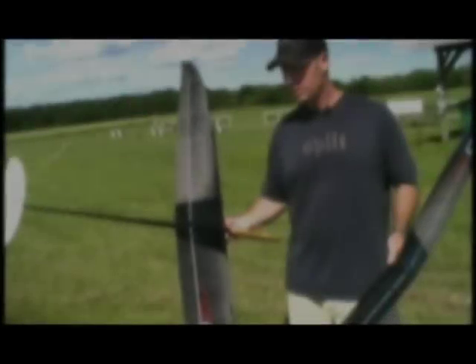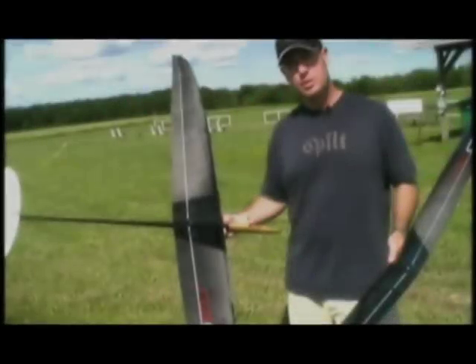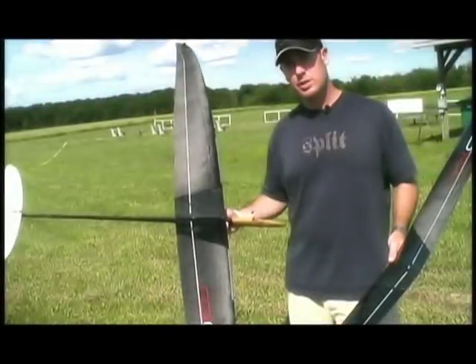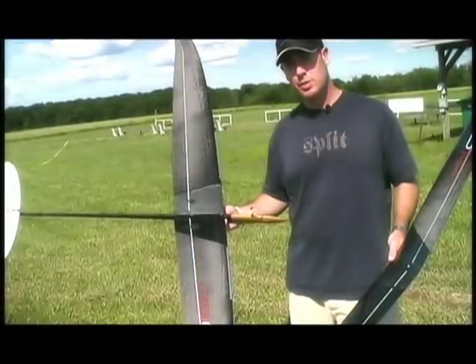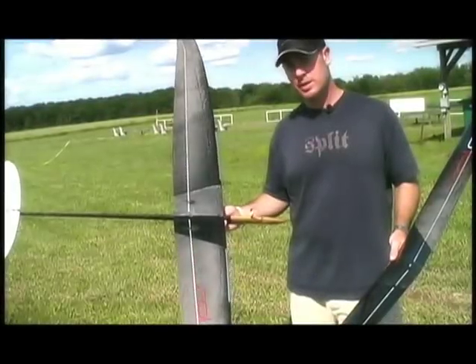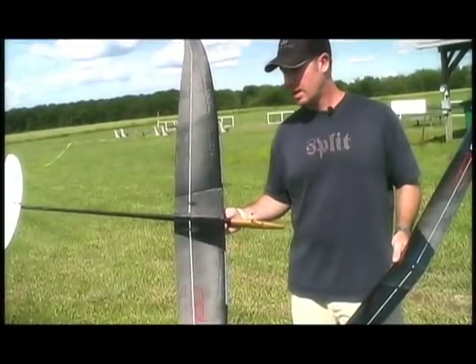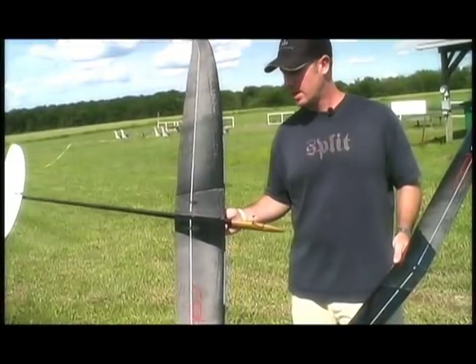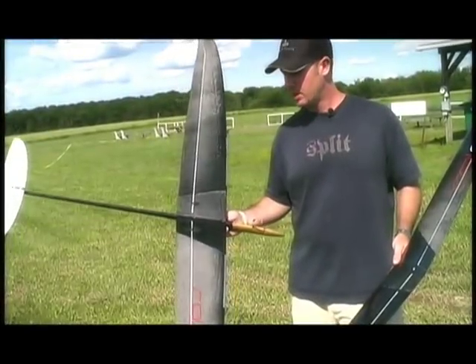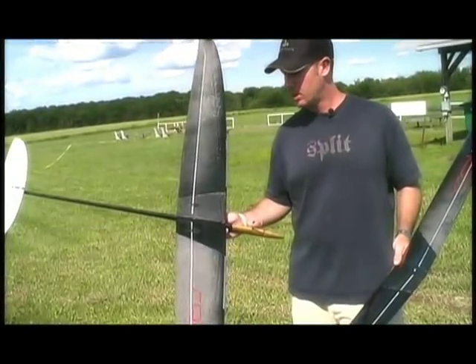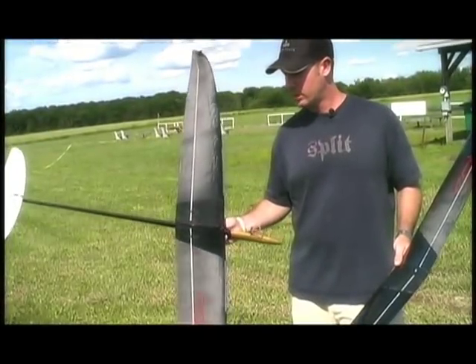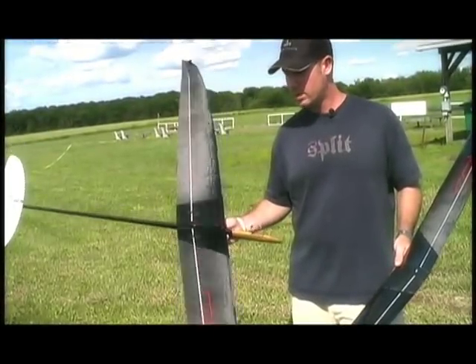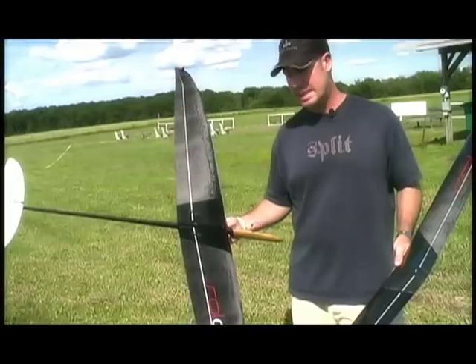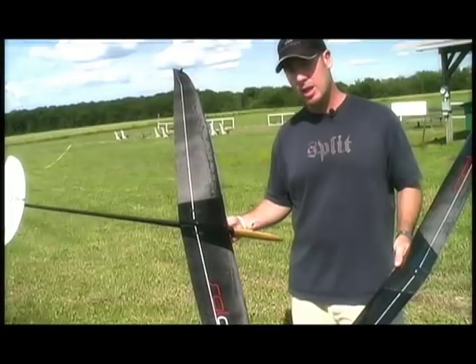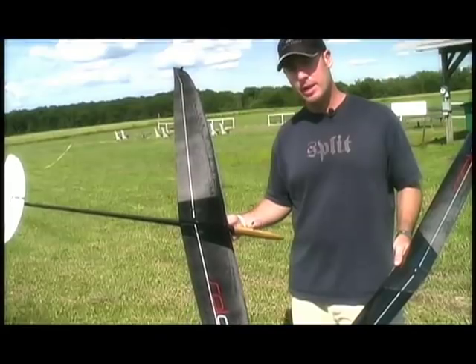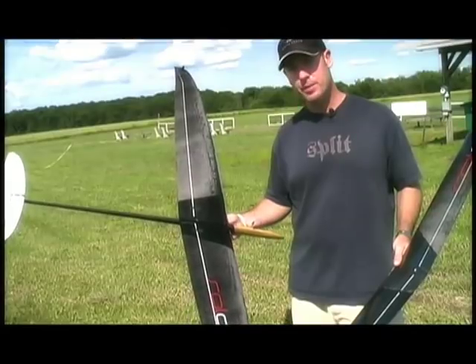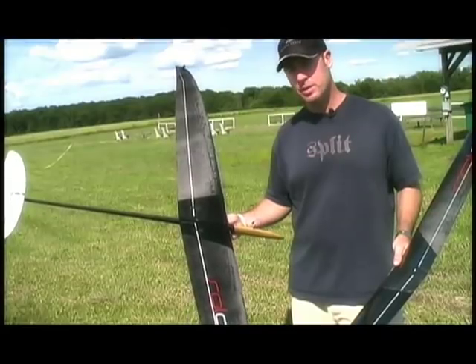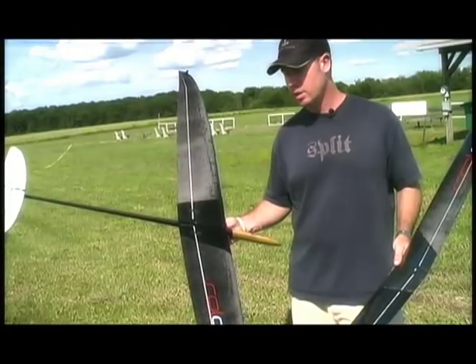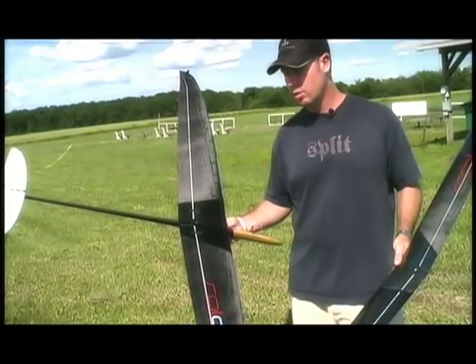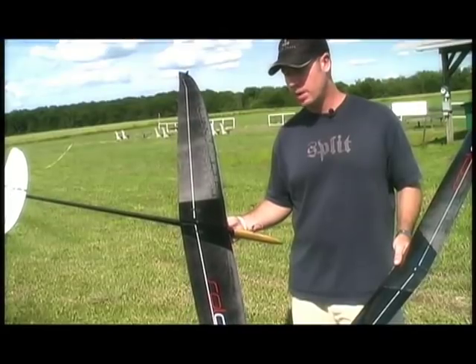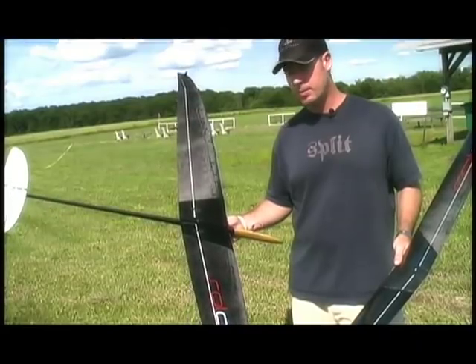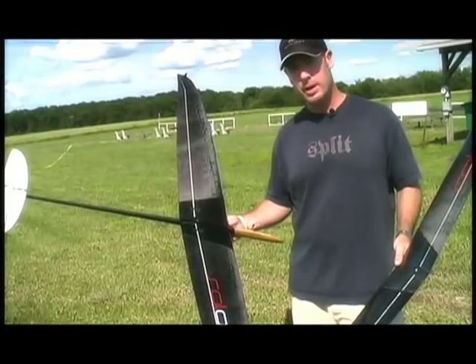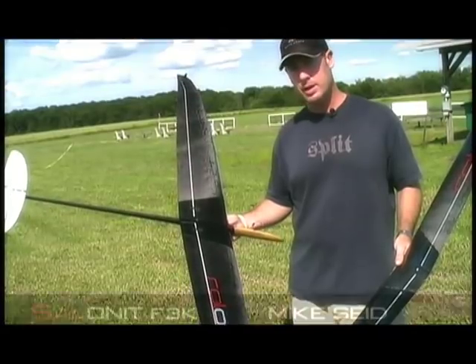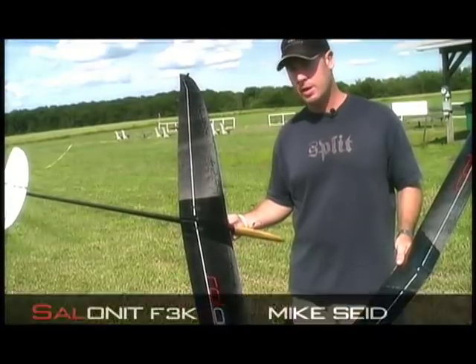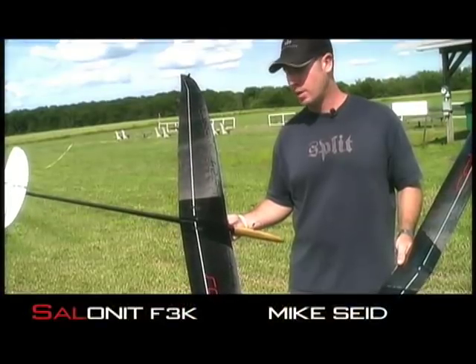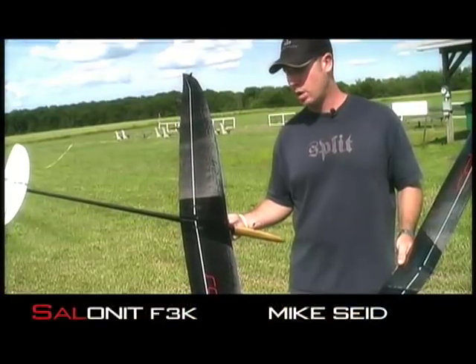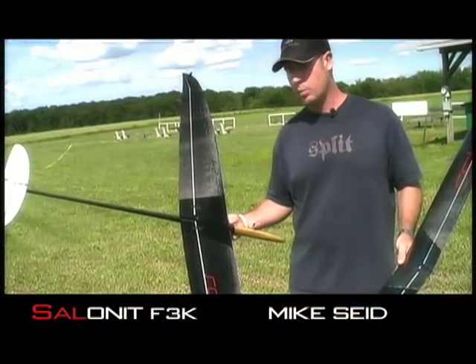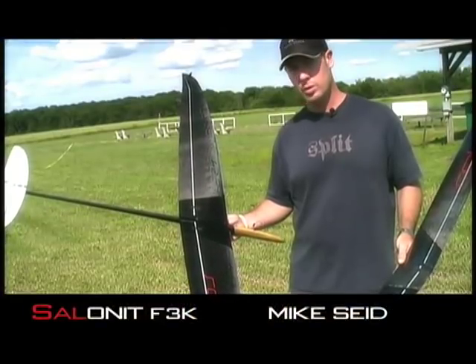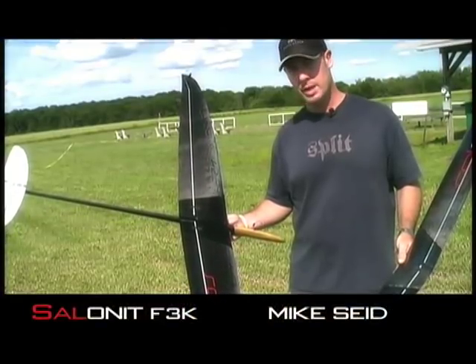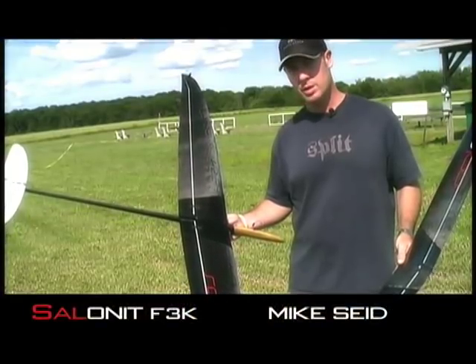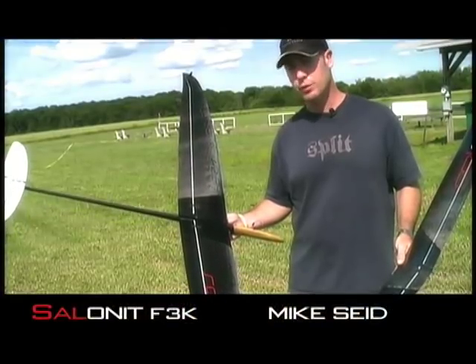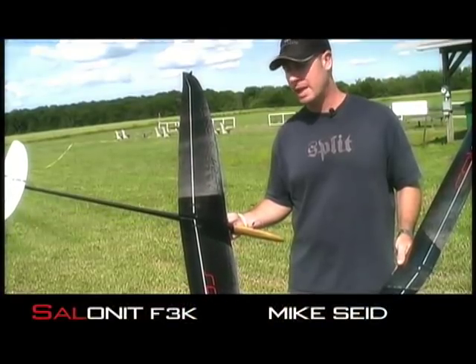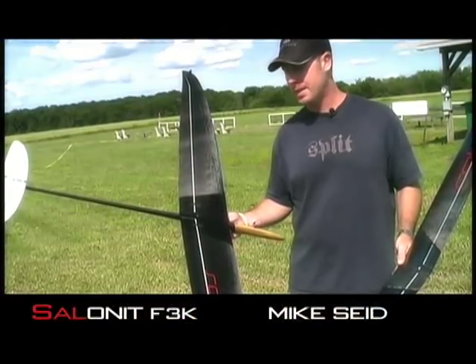This is Mike Seid and I'm here with the Salonit. This is a European plane made by Rock Borden in Slovenia.